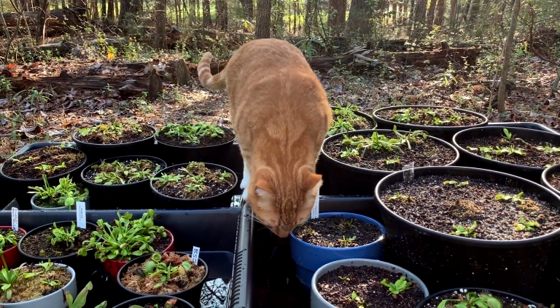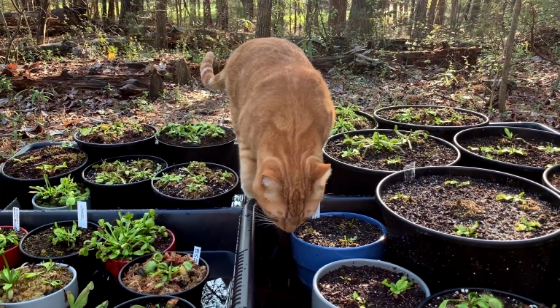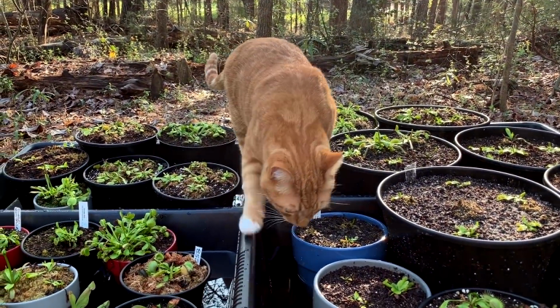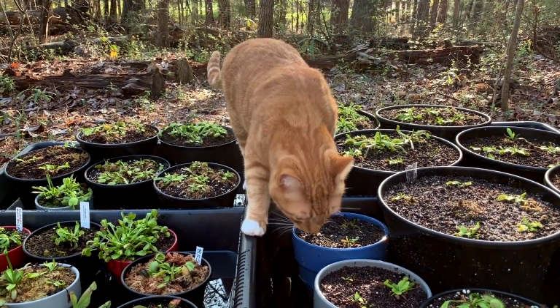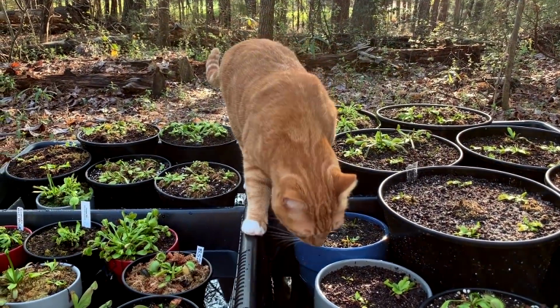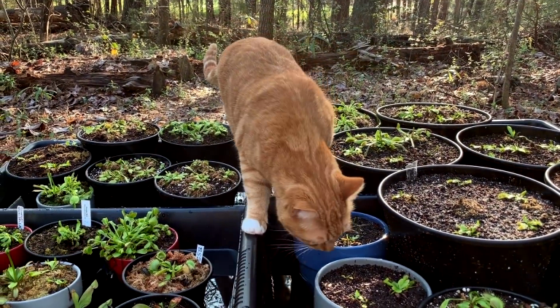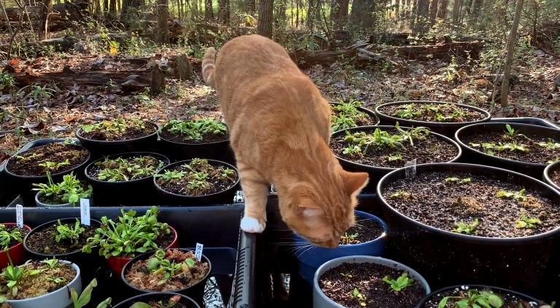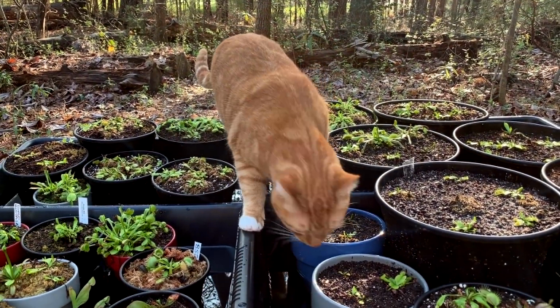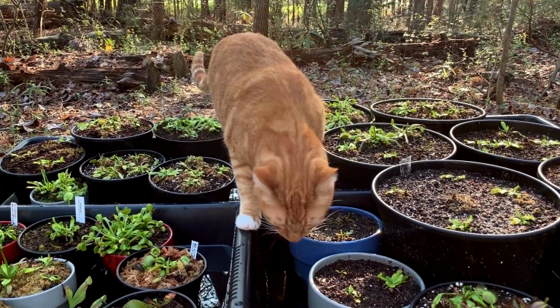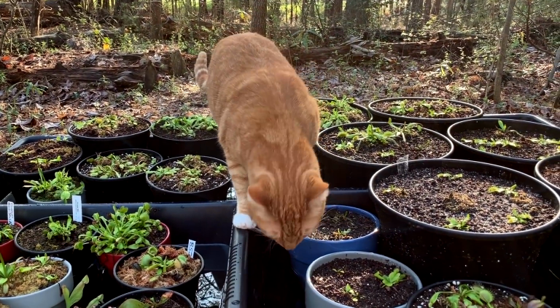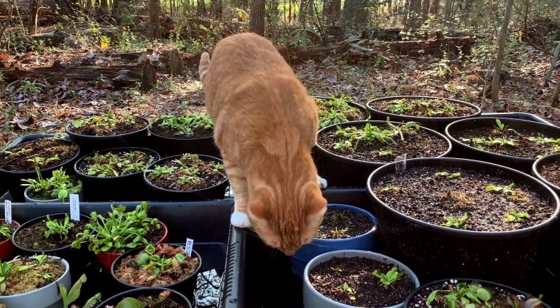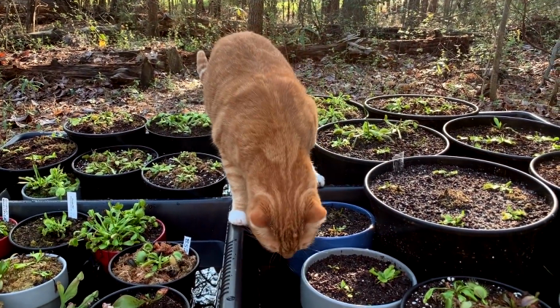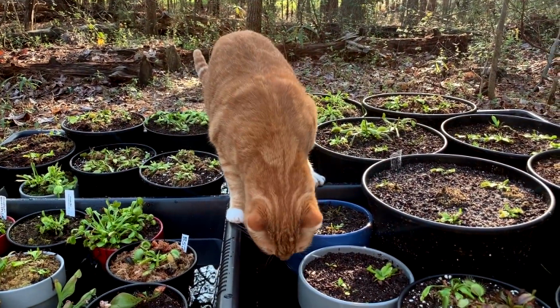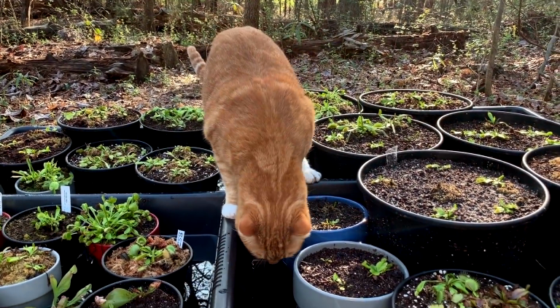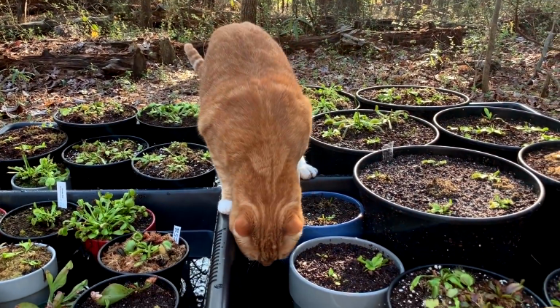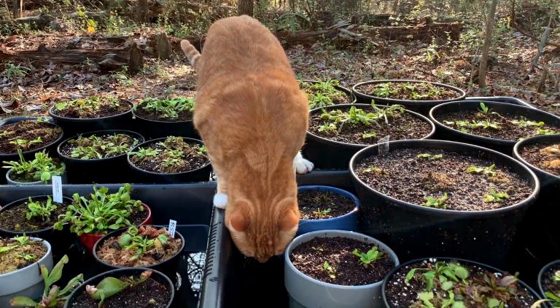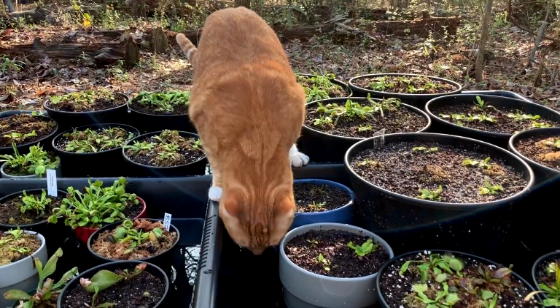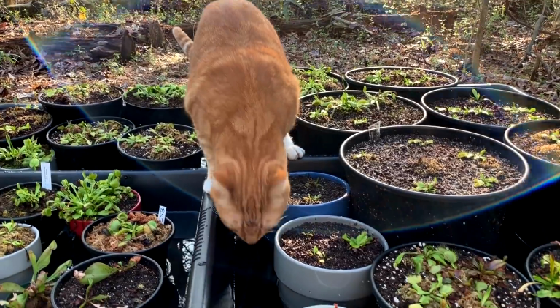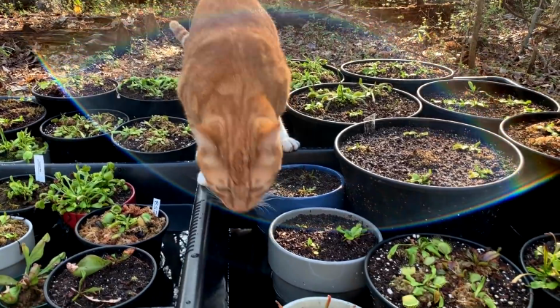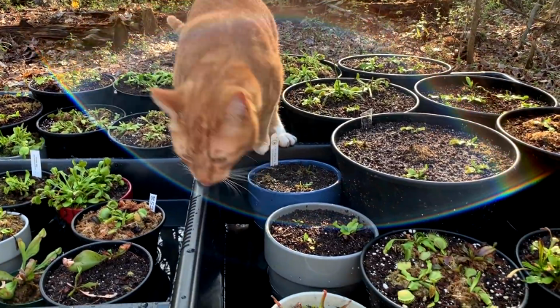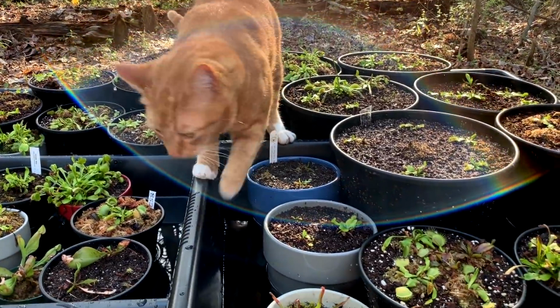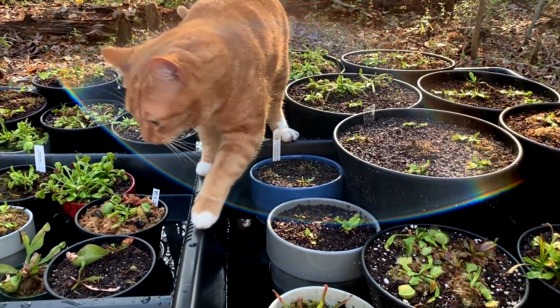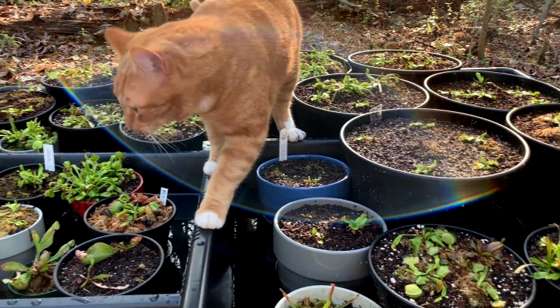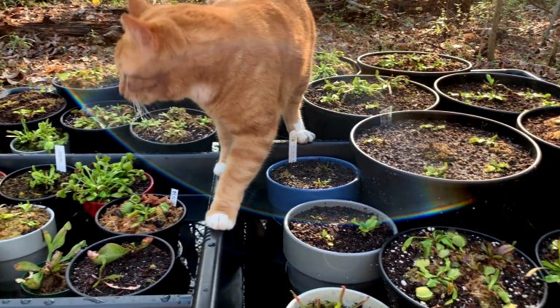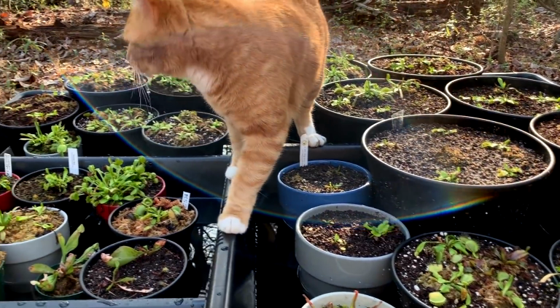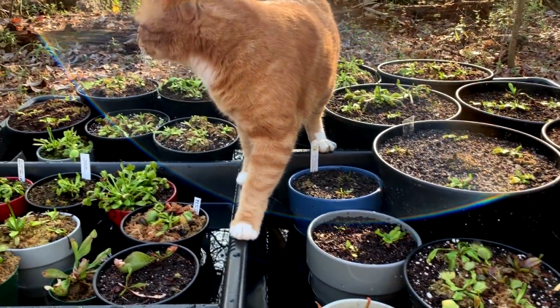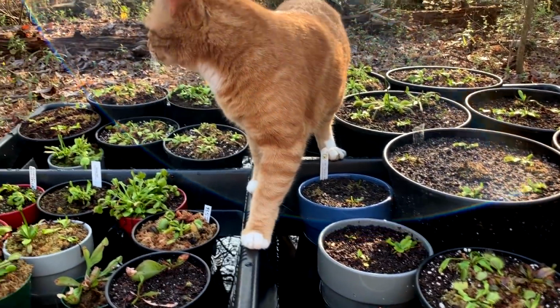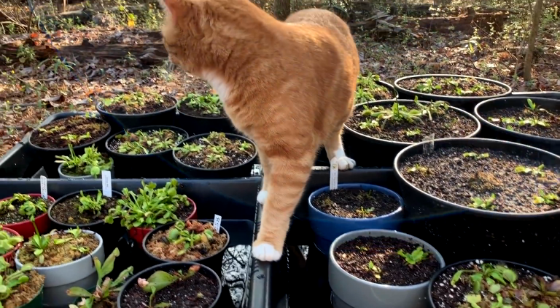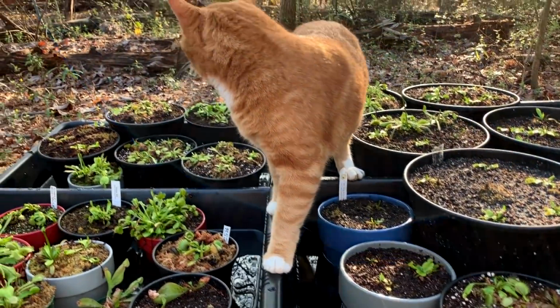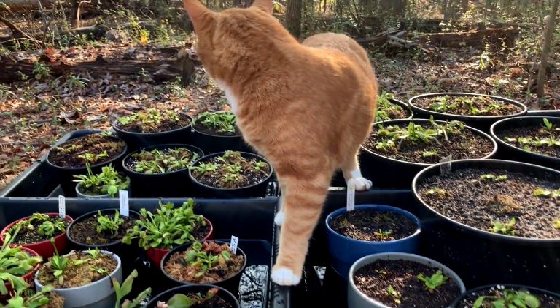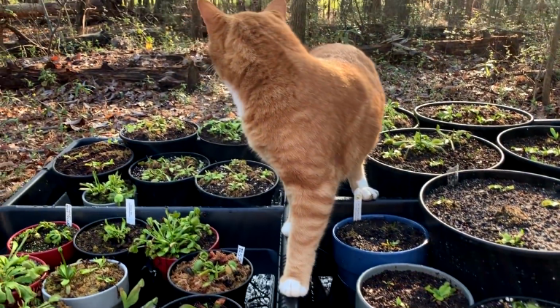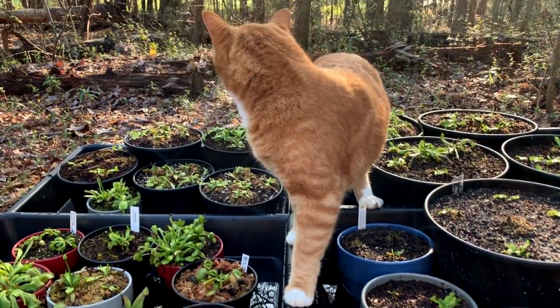With every solution there comes a problem, though. The cat has spotted the fish.